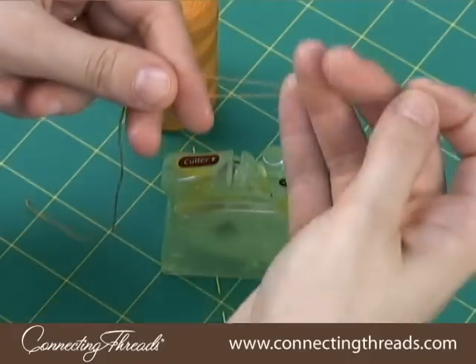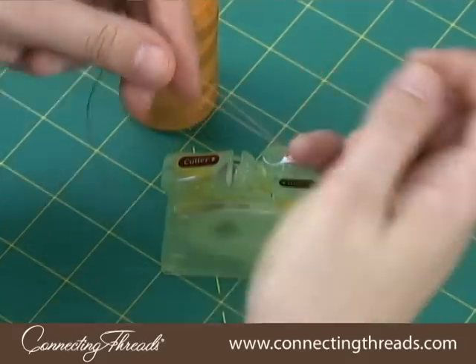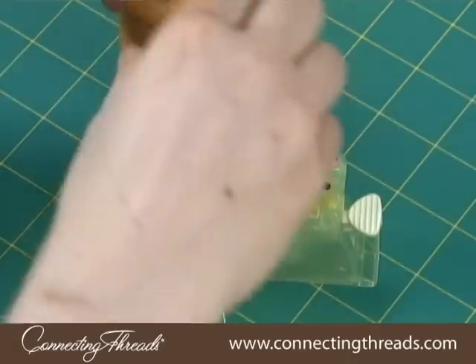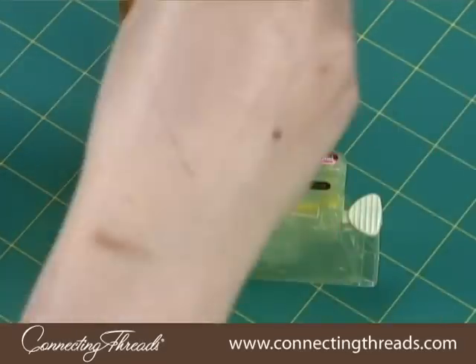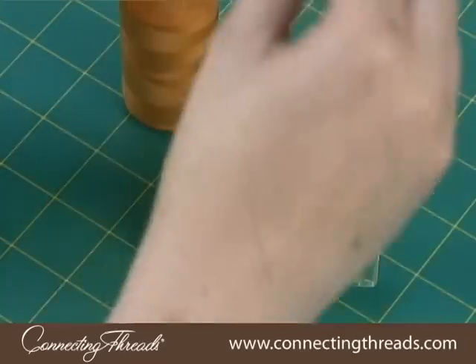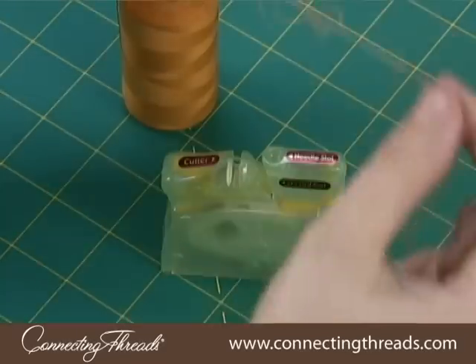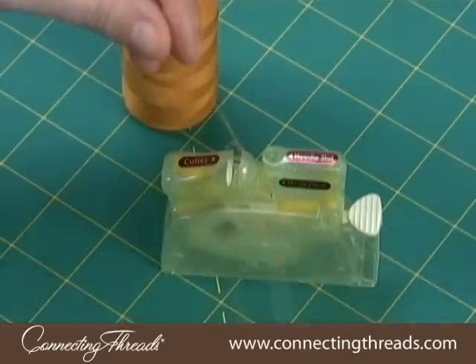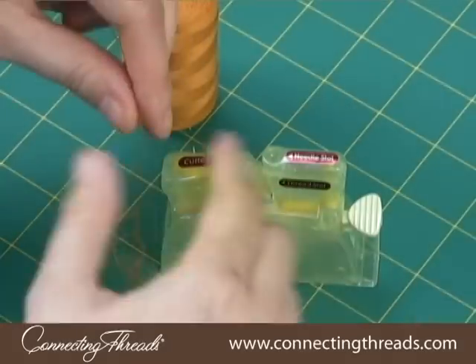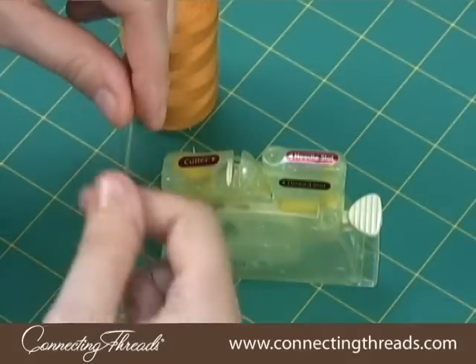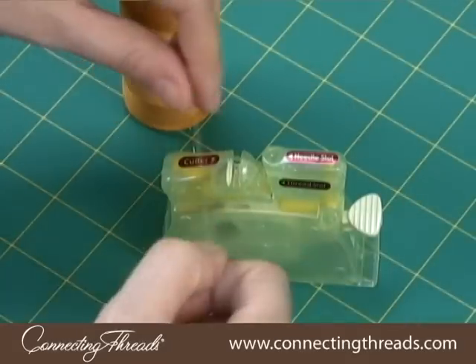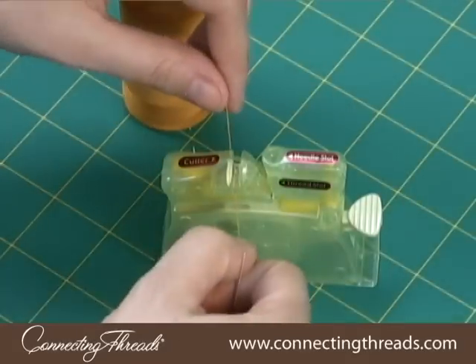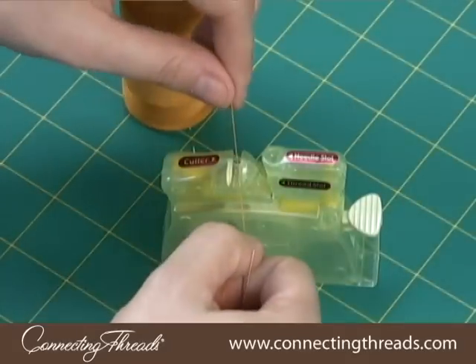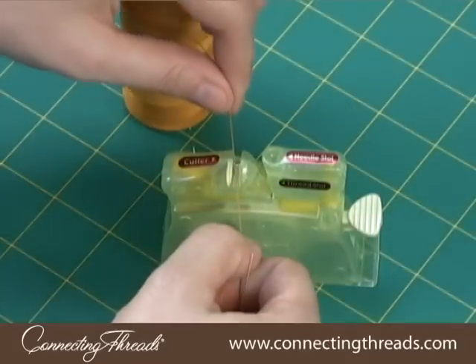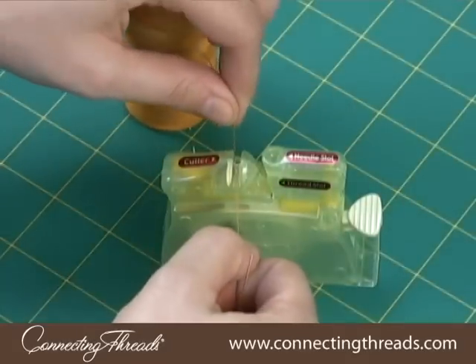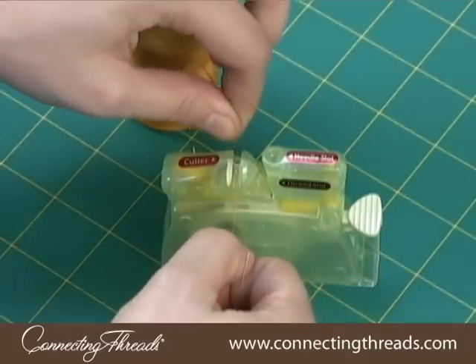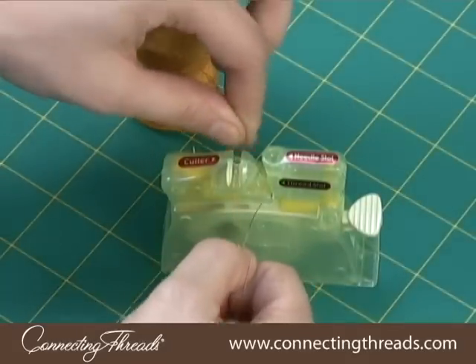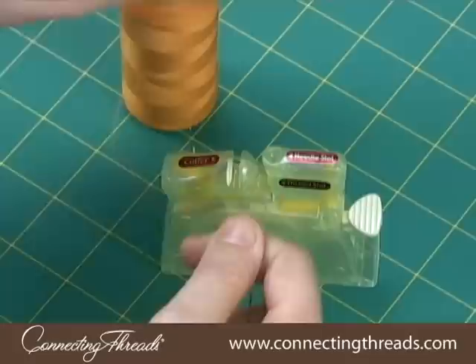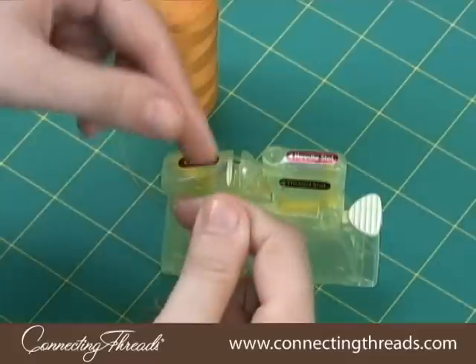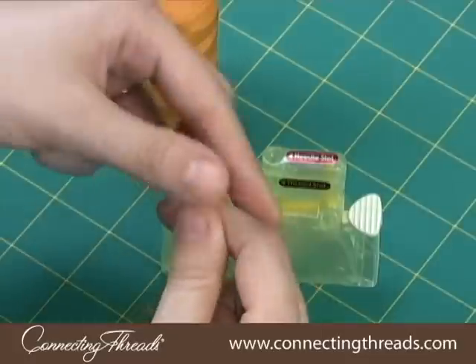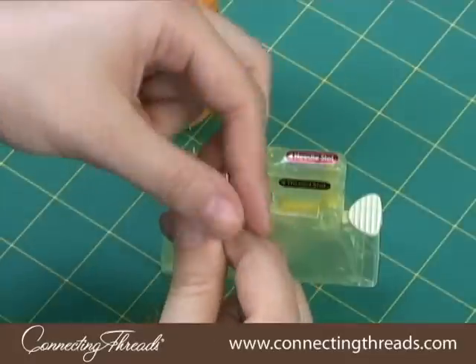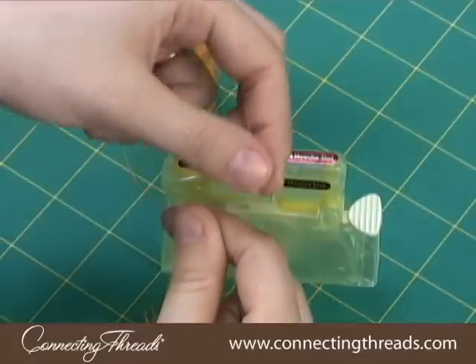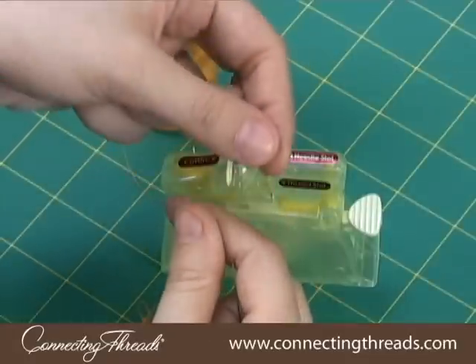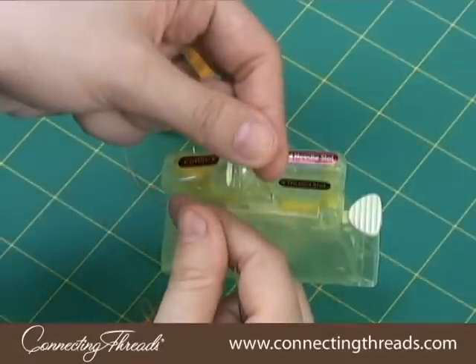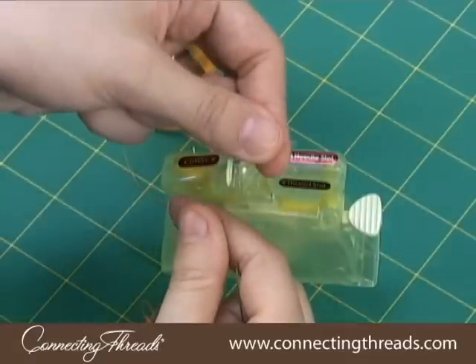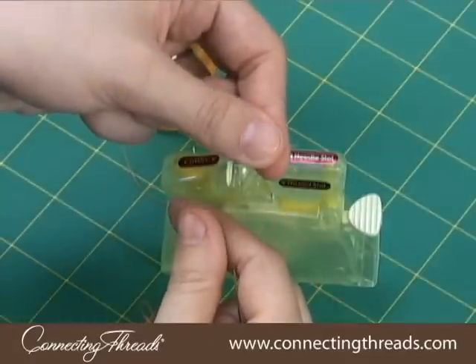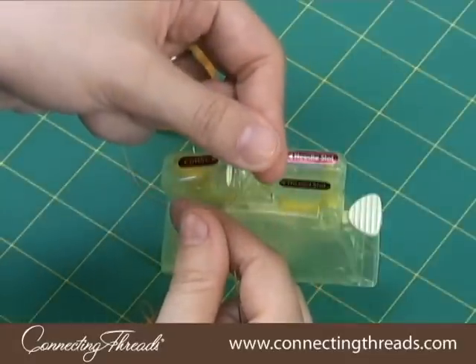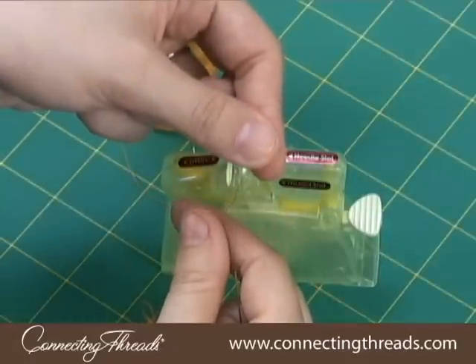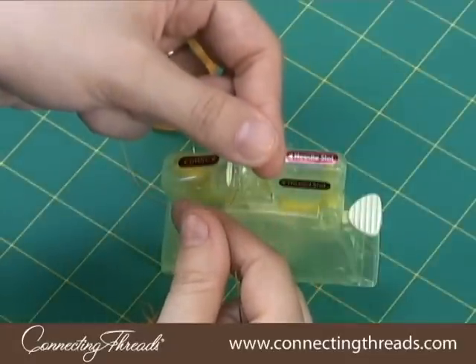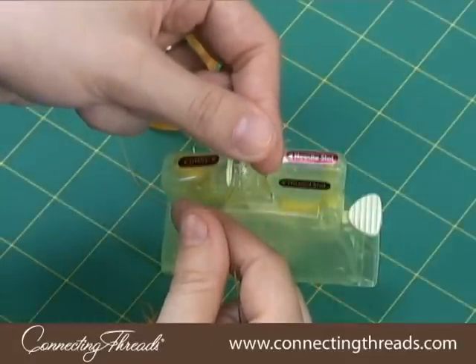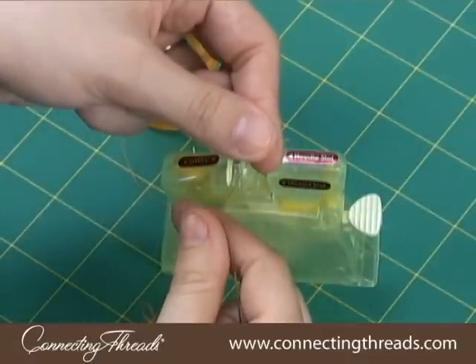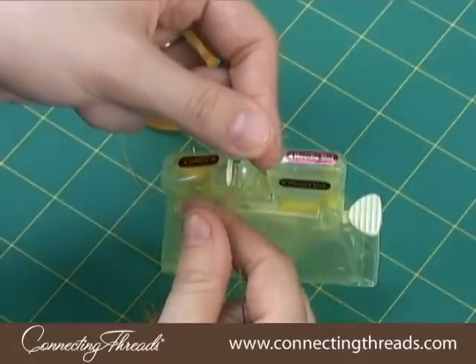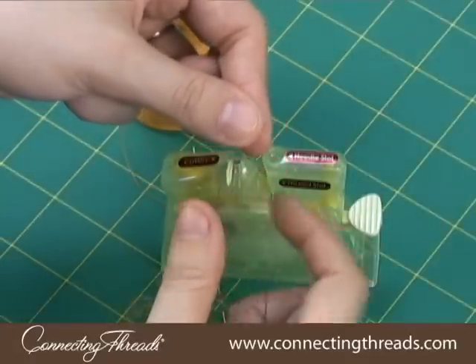You can use the built-in thread cutter to cut your thread to the correct length. Now you're ready to sew.